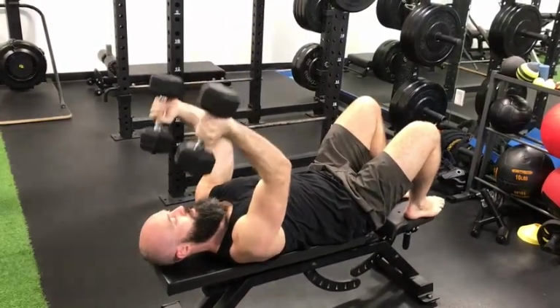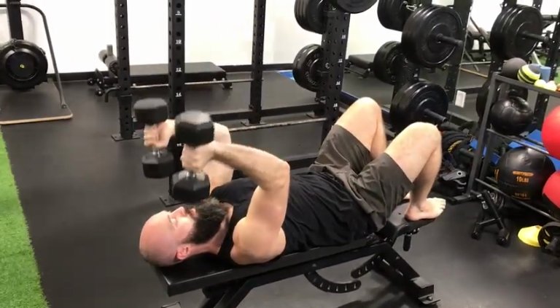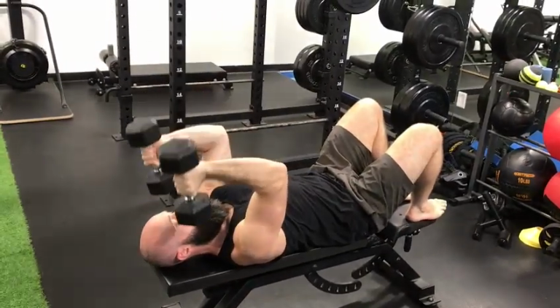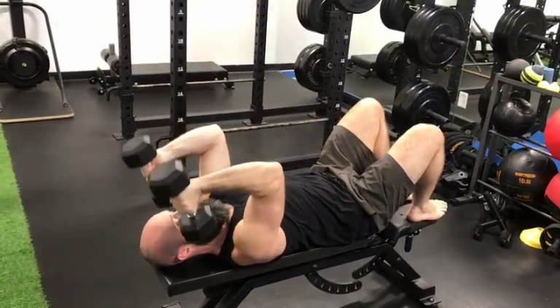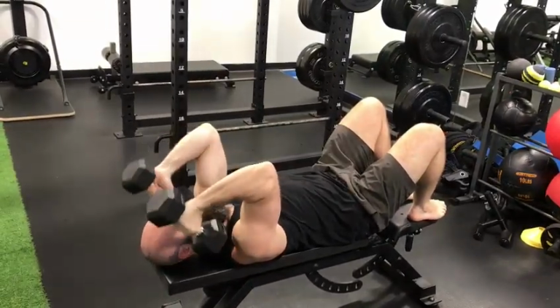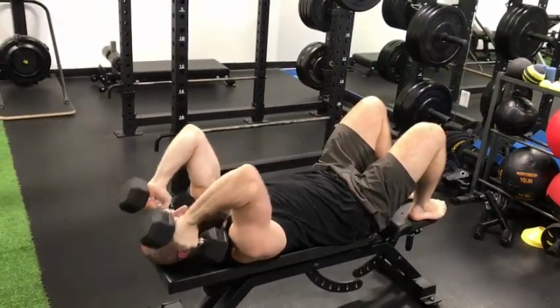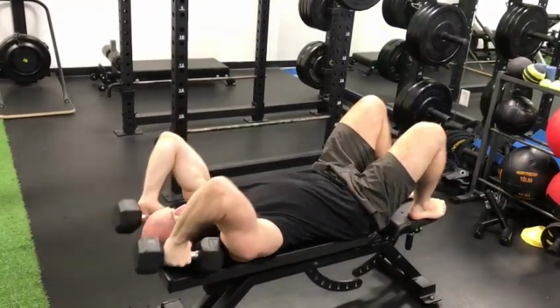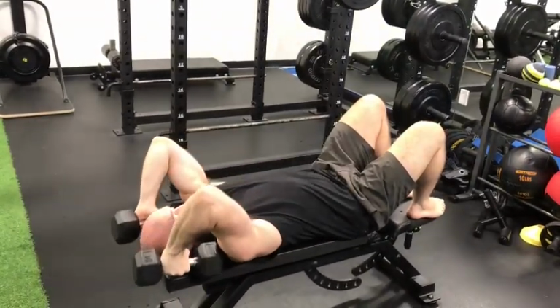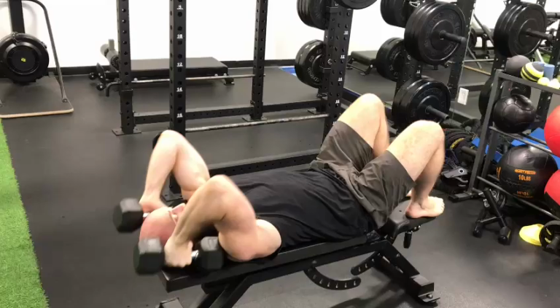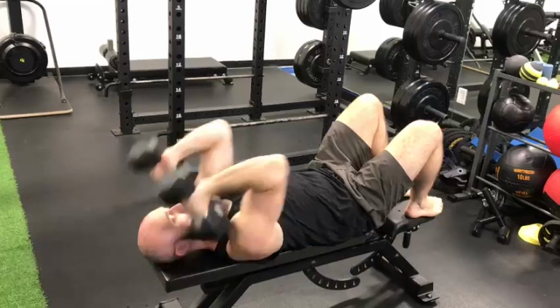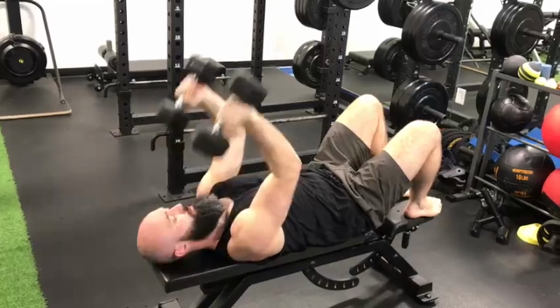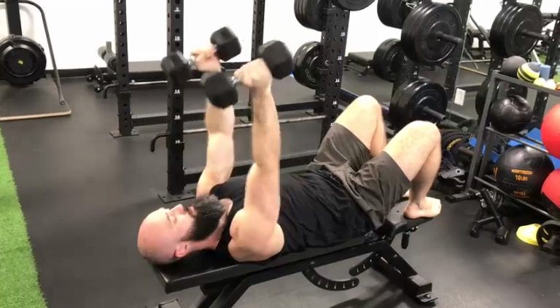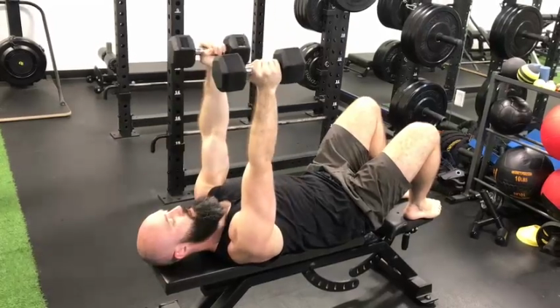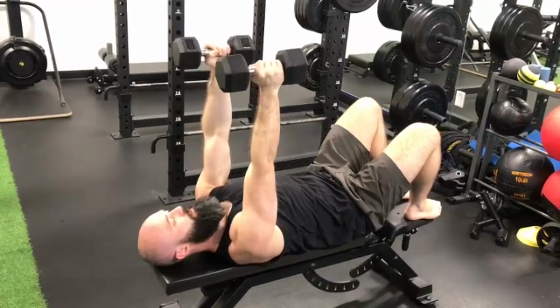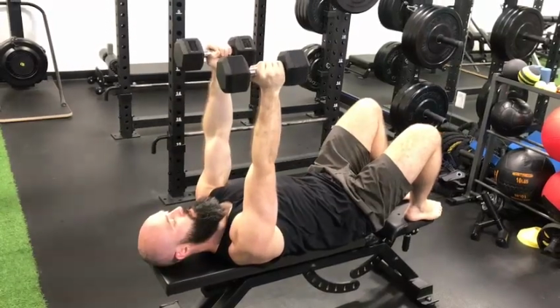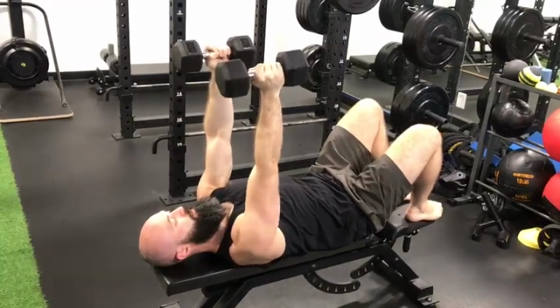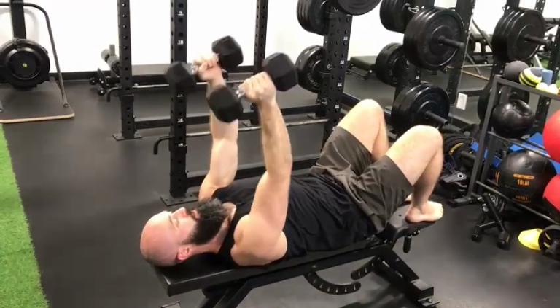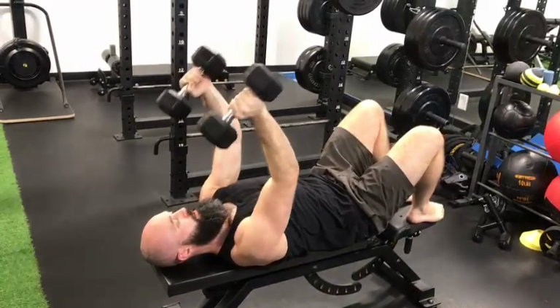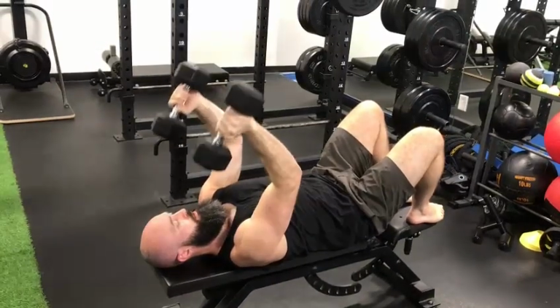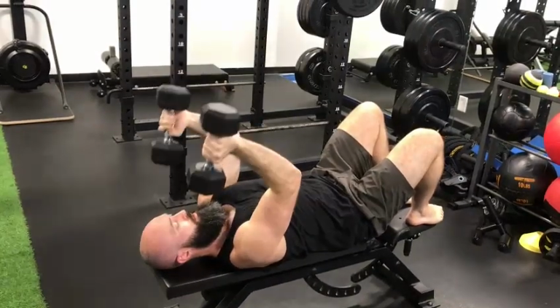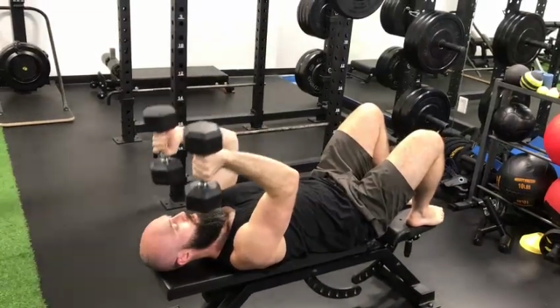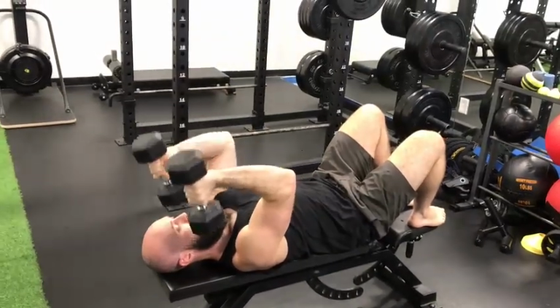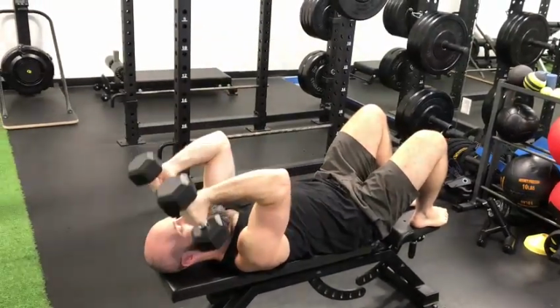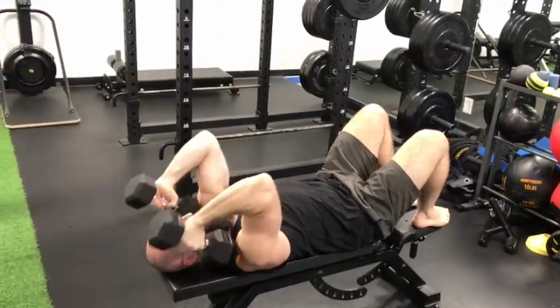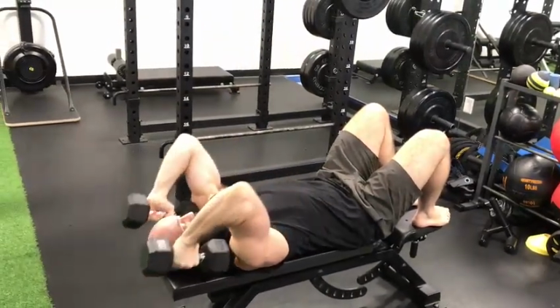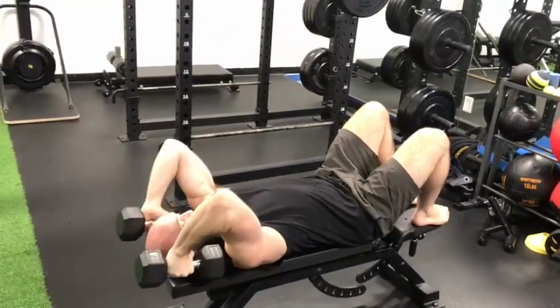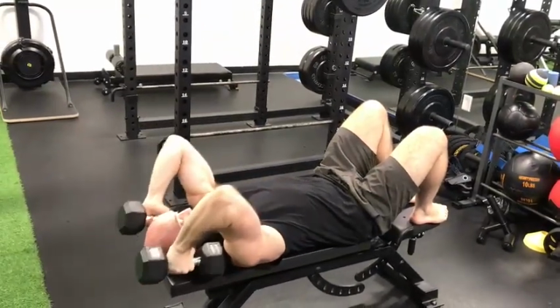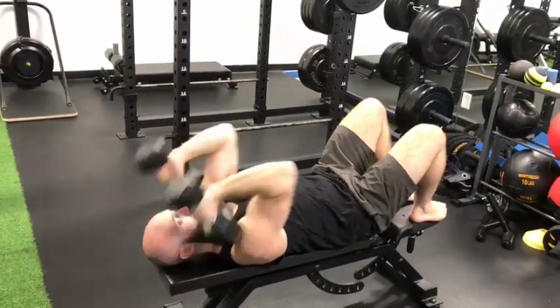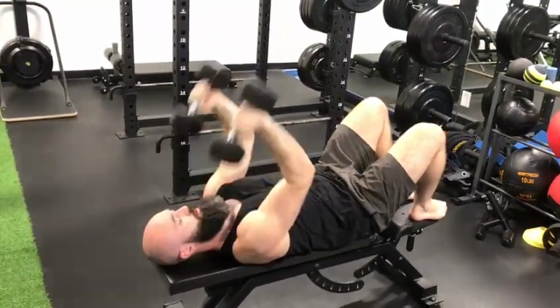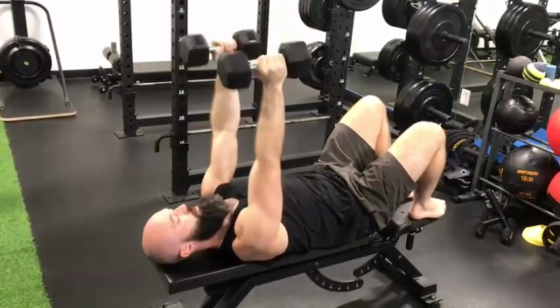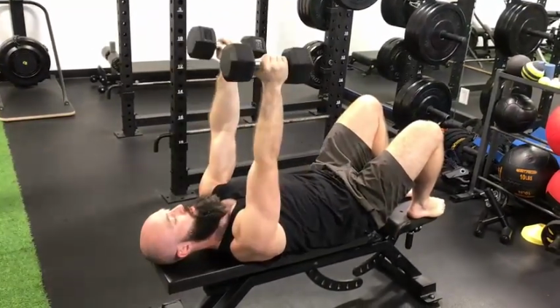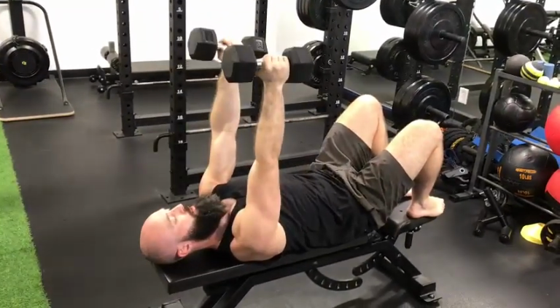Lower under control, roll back, and then extend. Control, roll back, and extend.